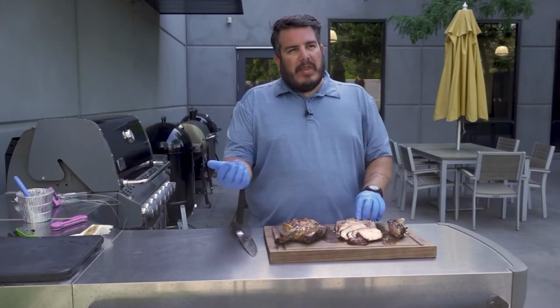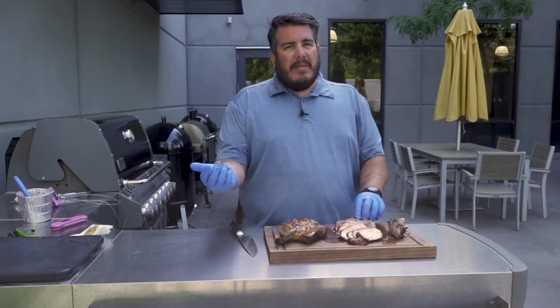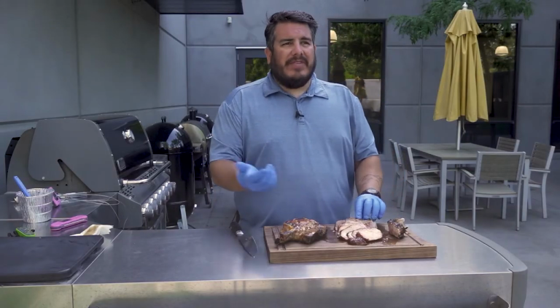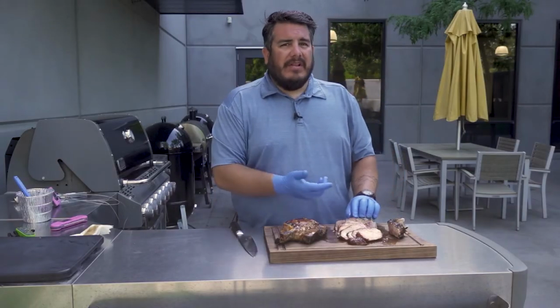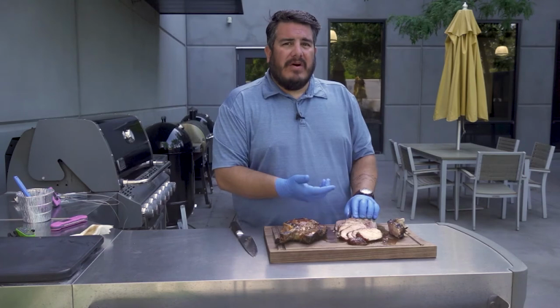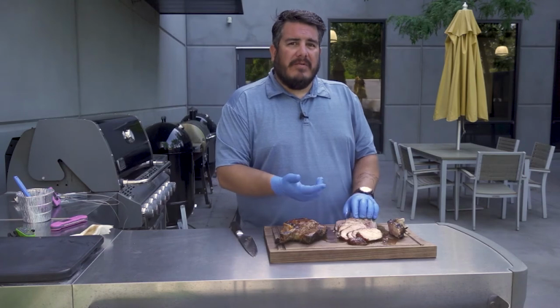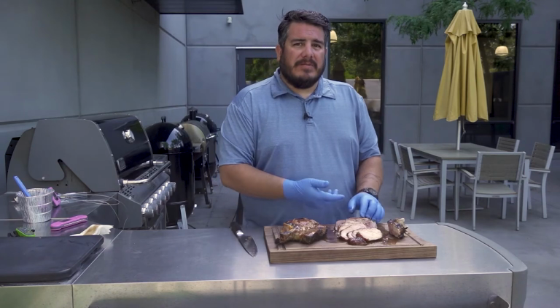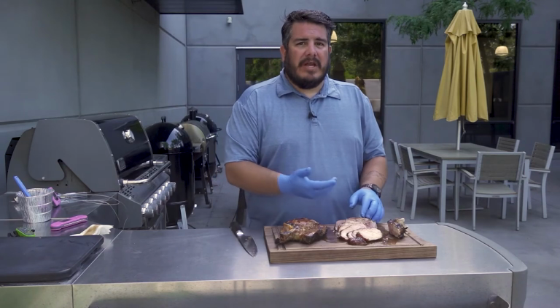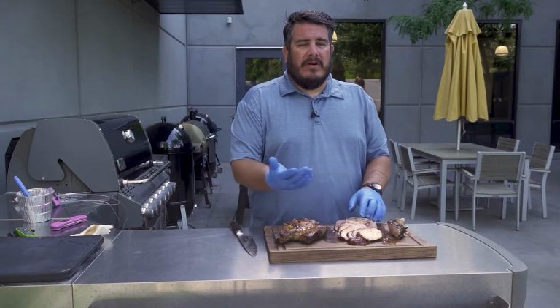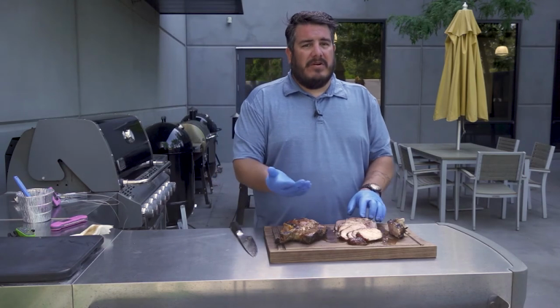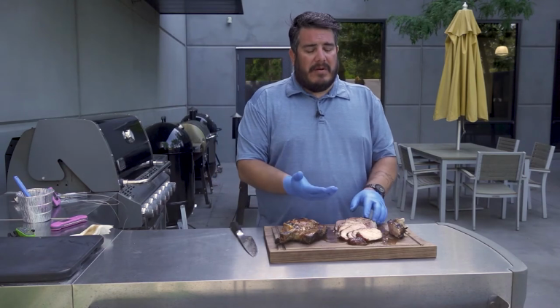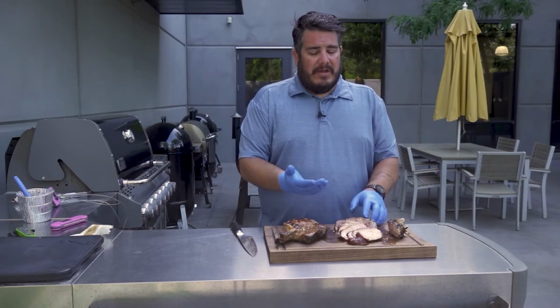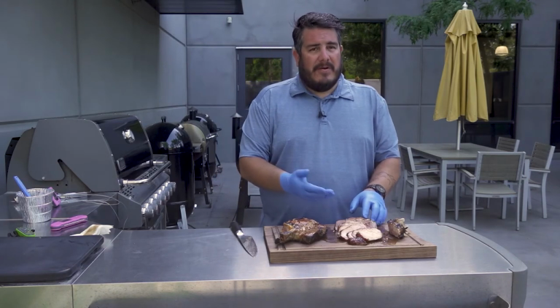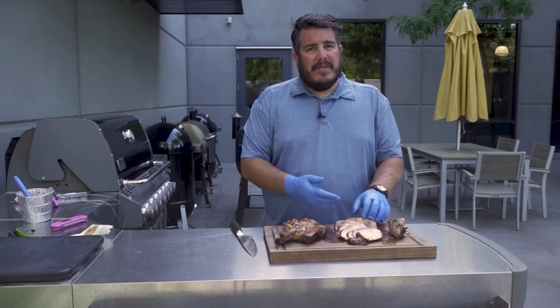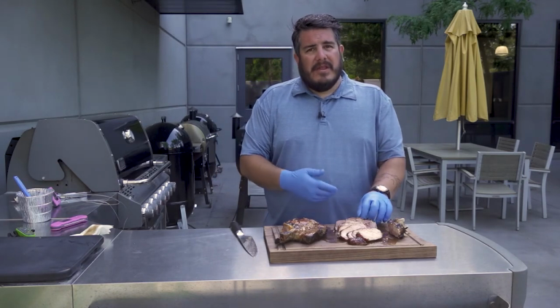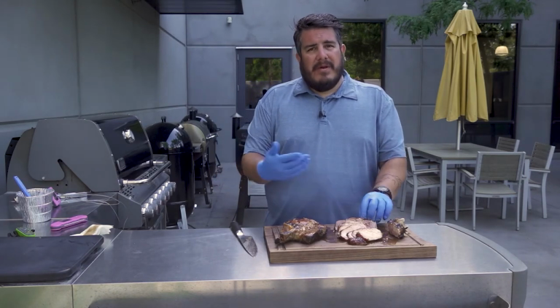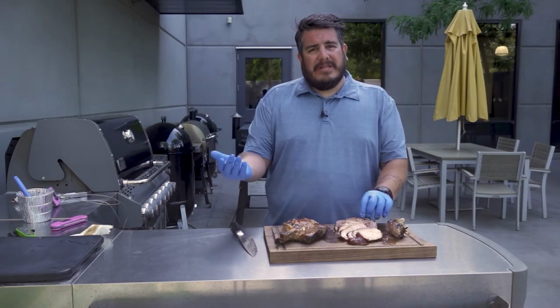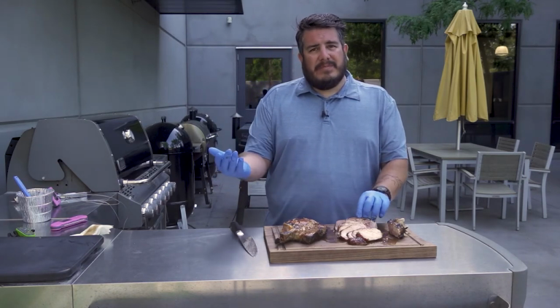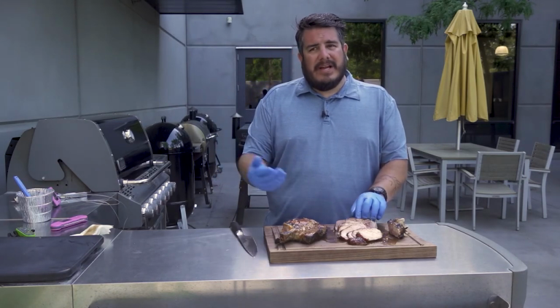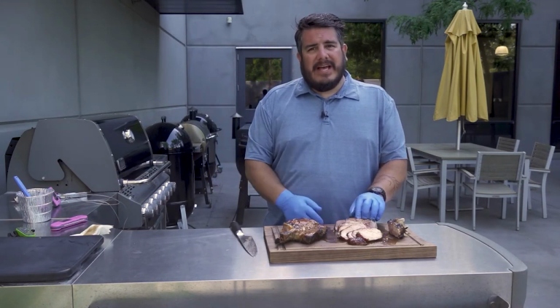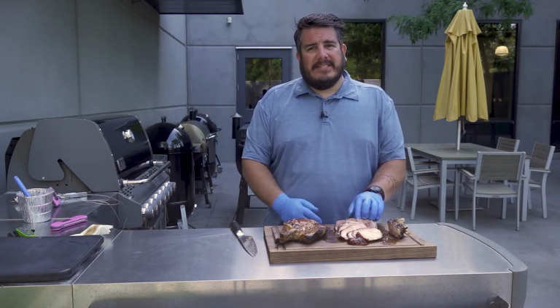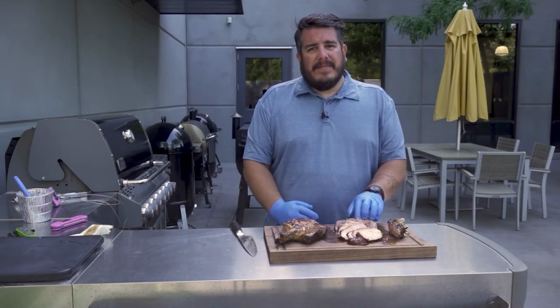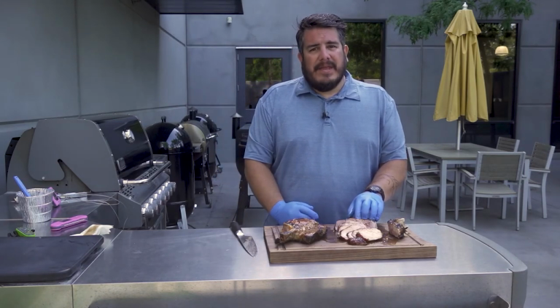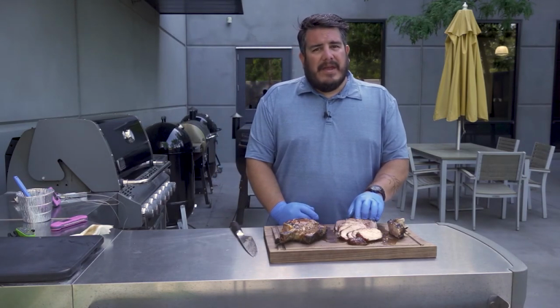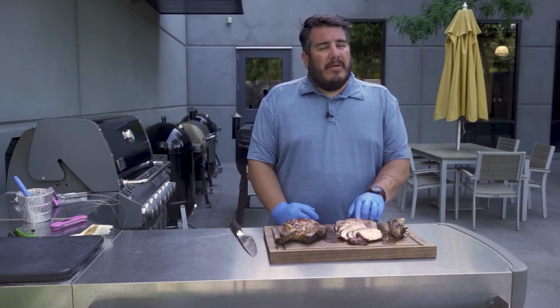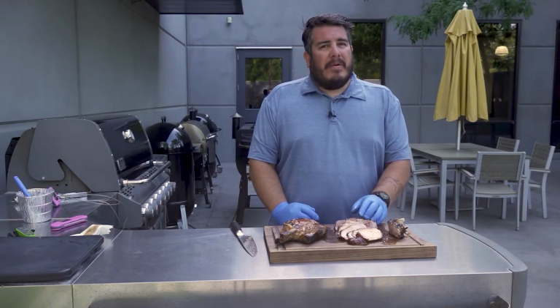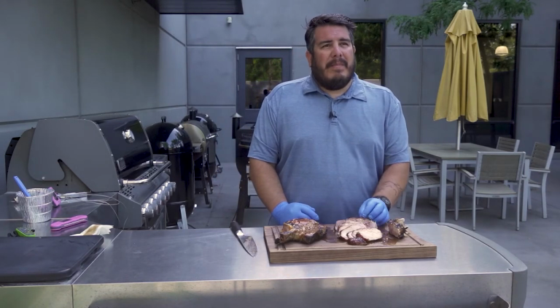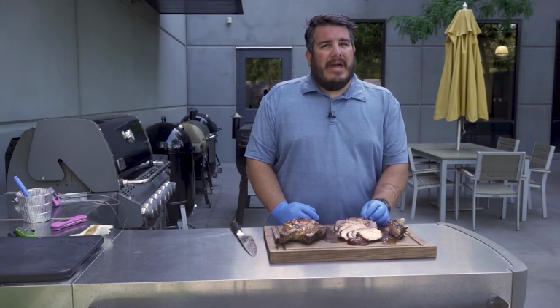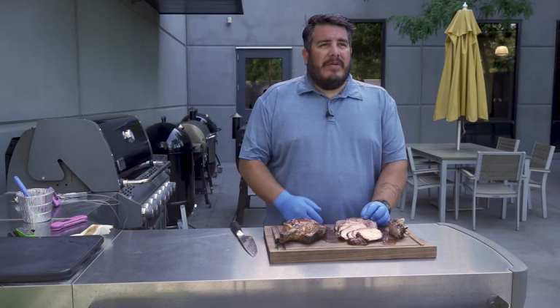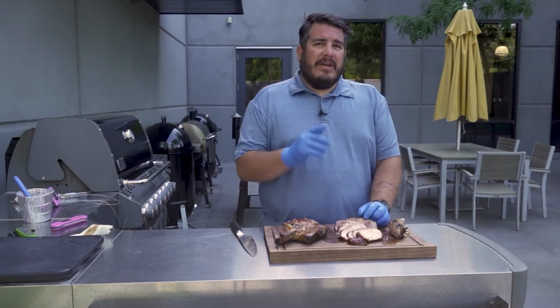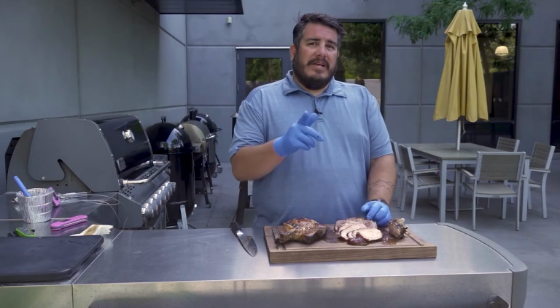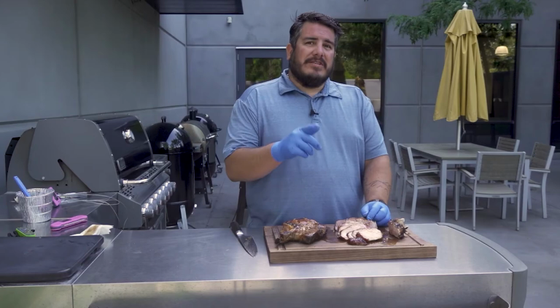I'm Anthony Lujan with Smoke Ain't No Joke BBQ and the Pitmasters Podcast. We'll be right back with At Your Leisure.